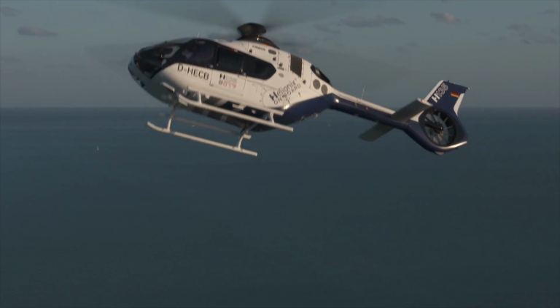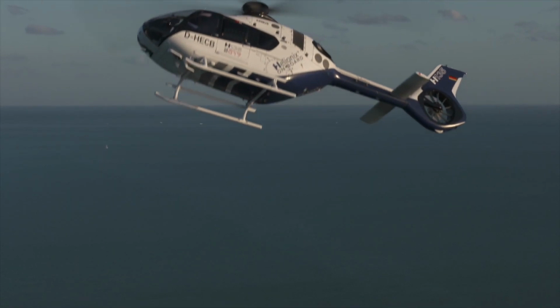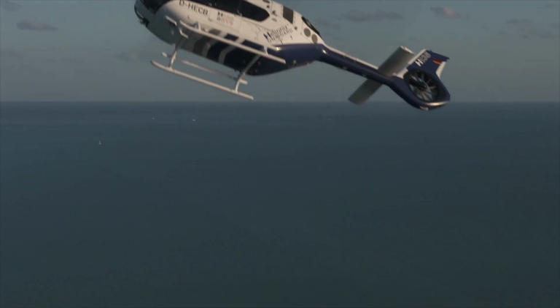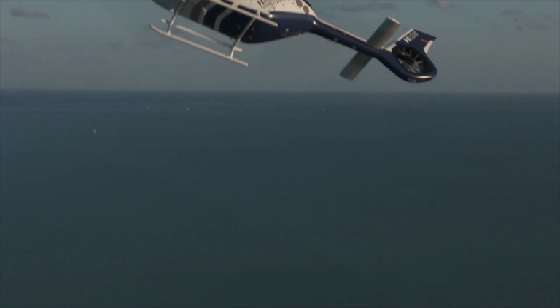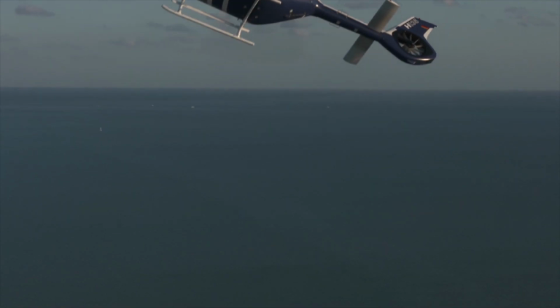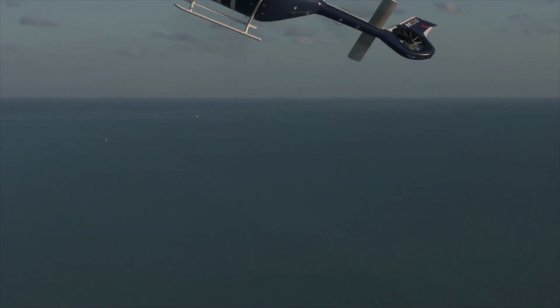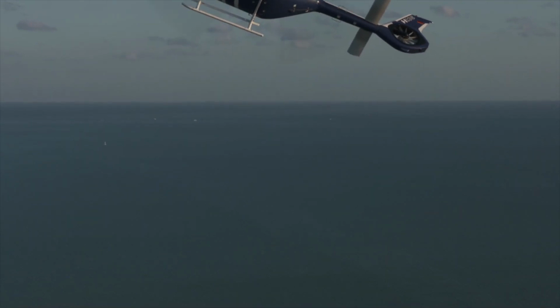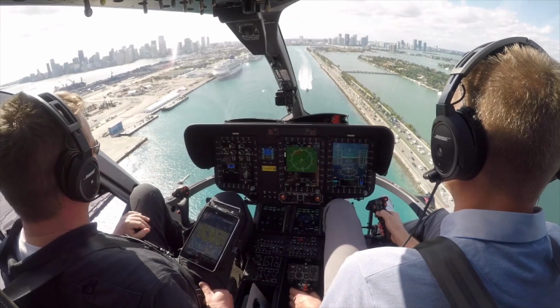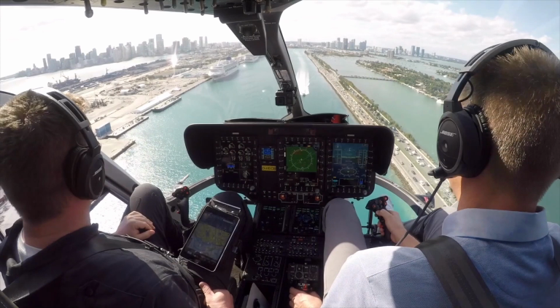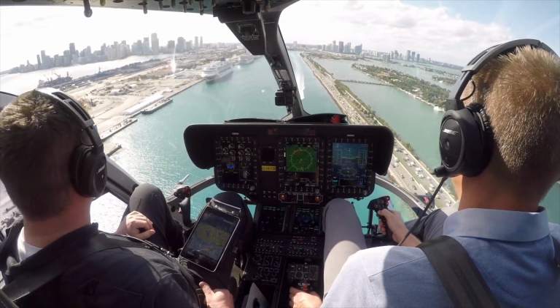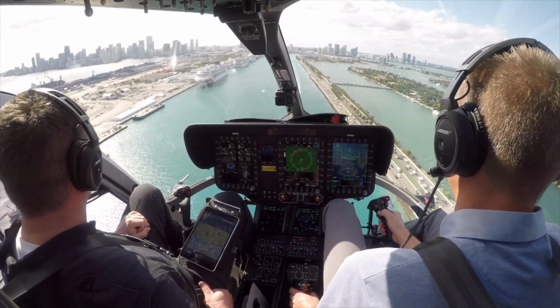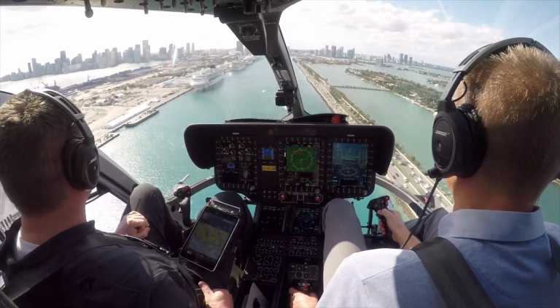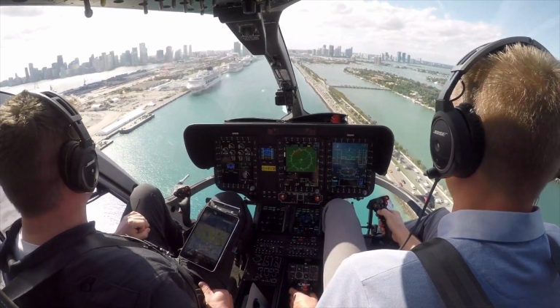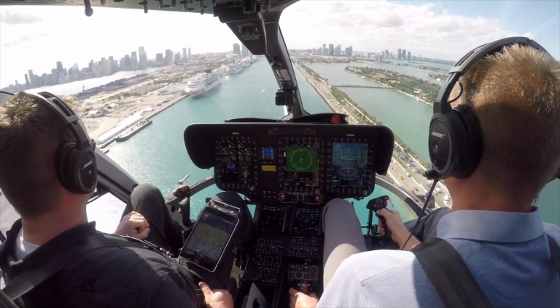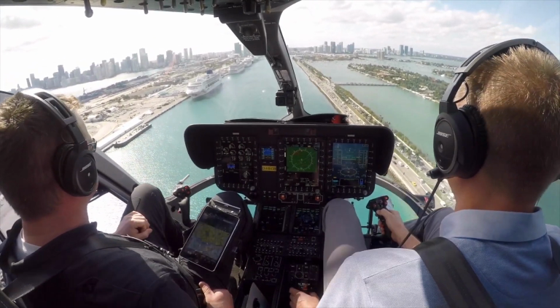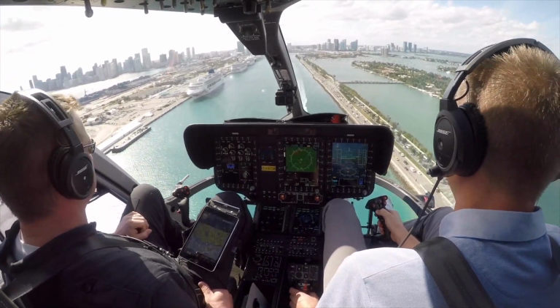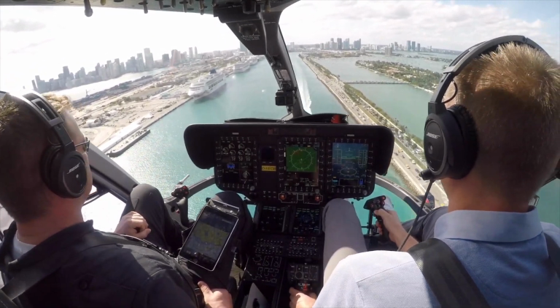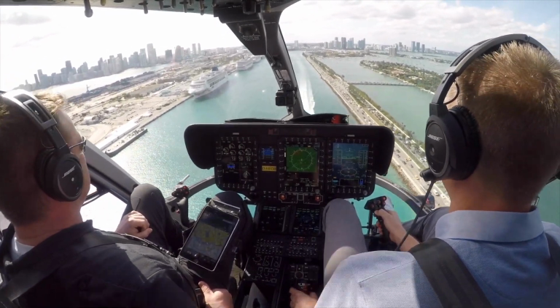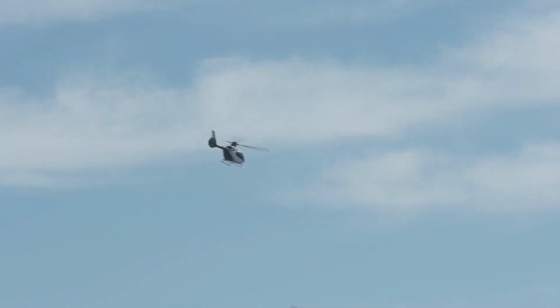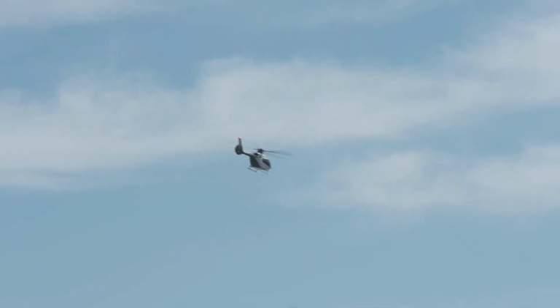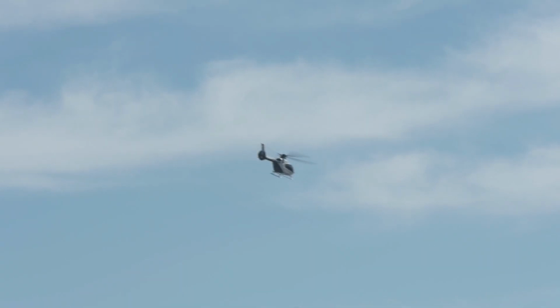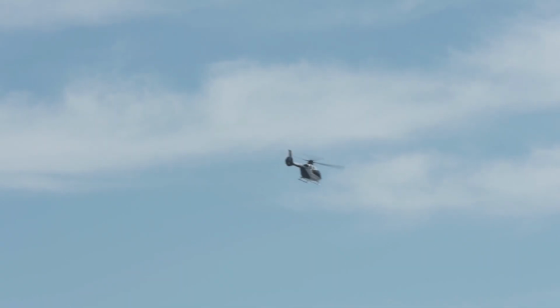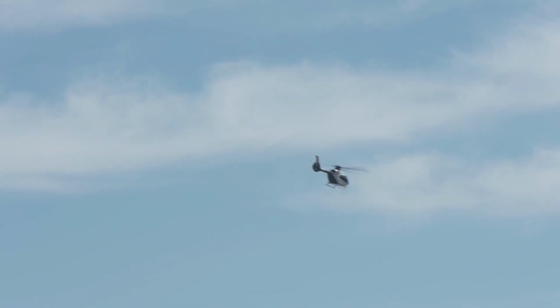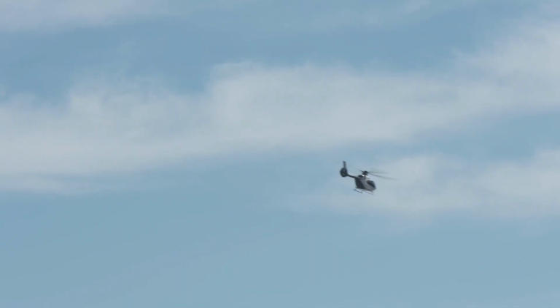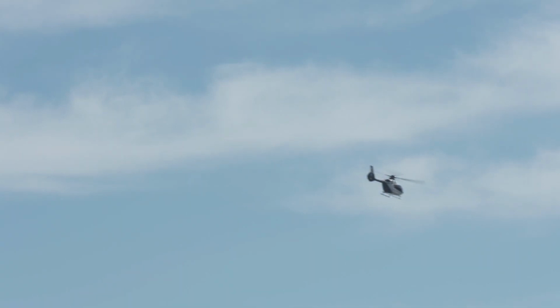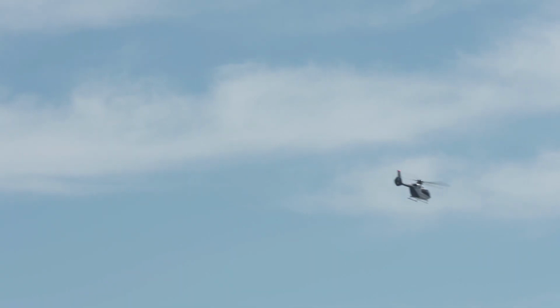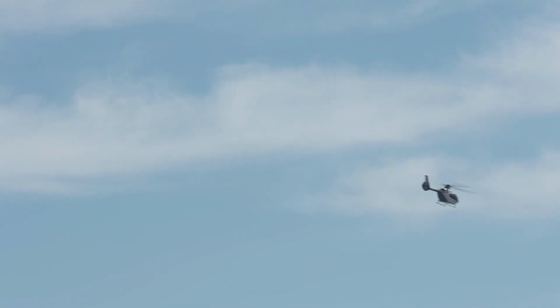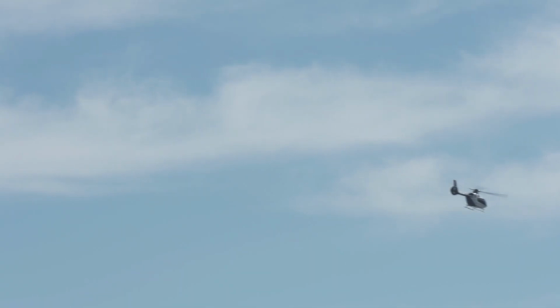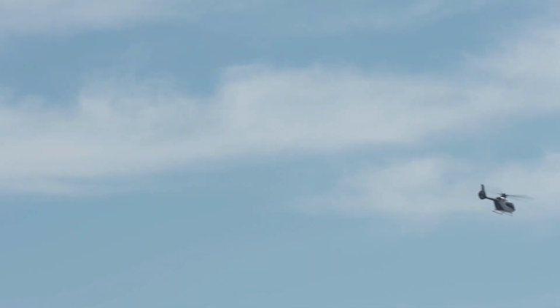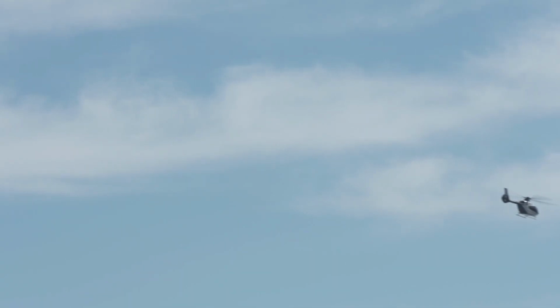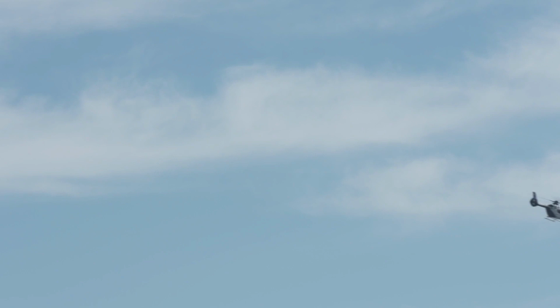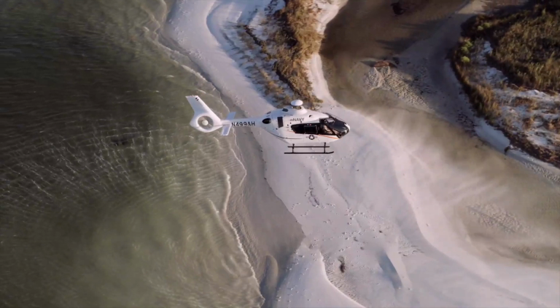More than 1,400 helicopters have been delivered so far, with half of them in Europe and a quarter in North America.